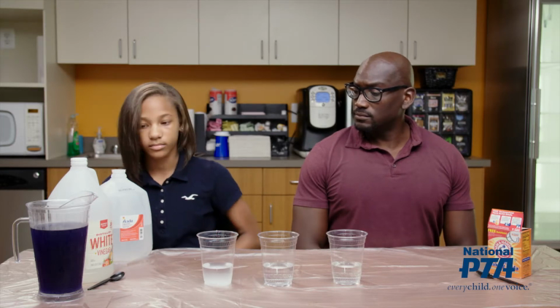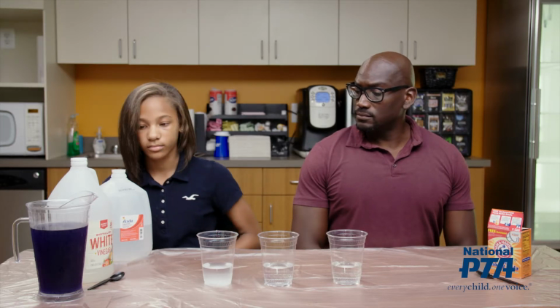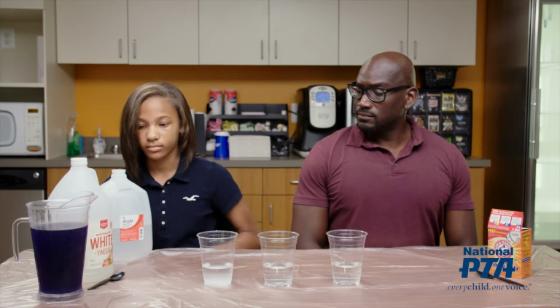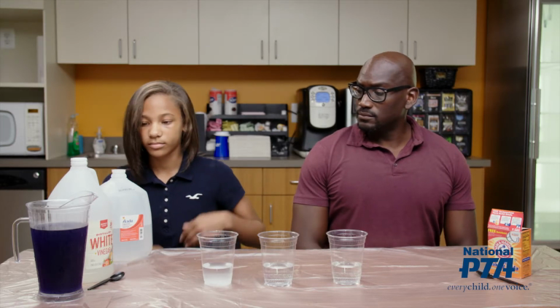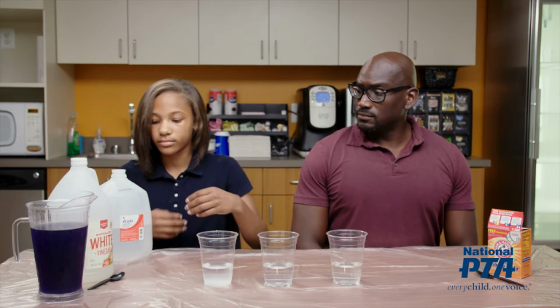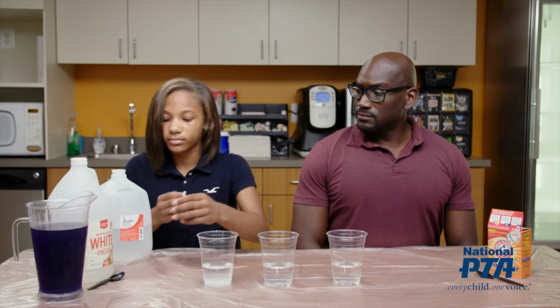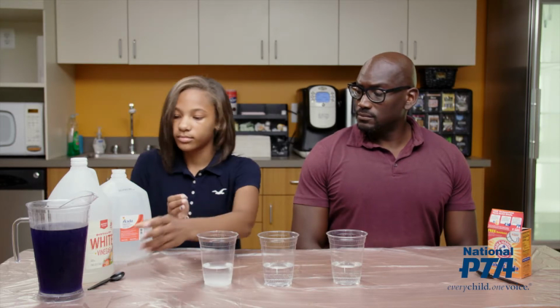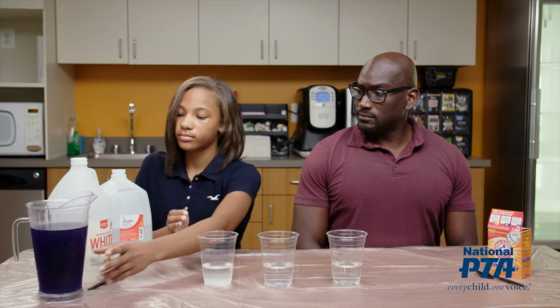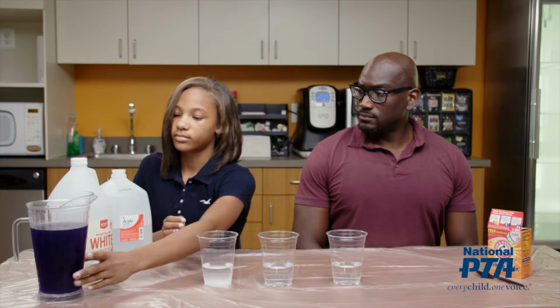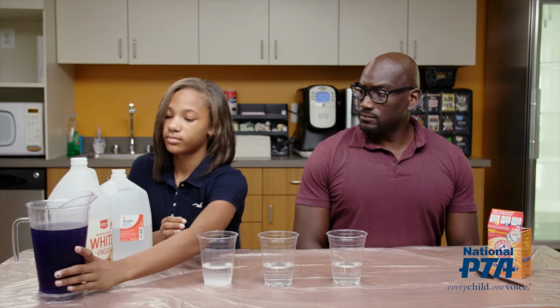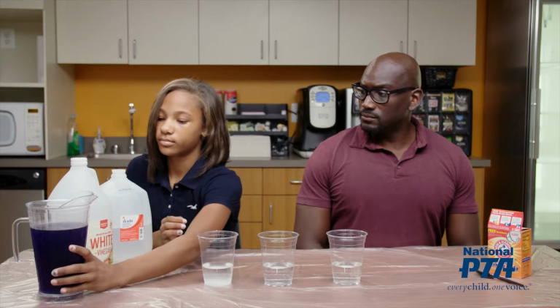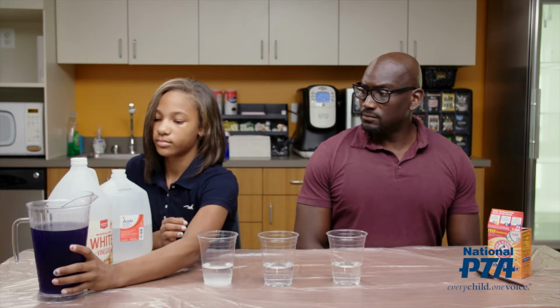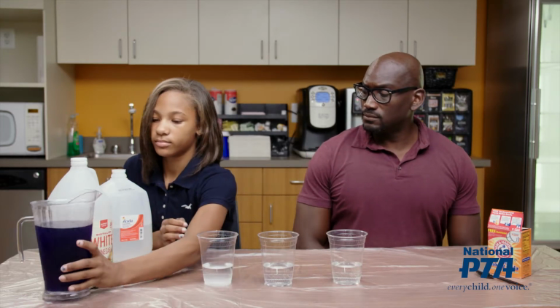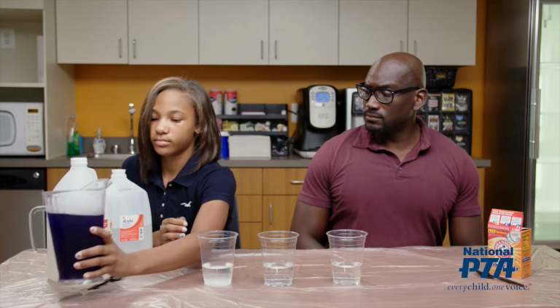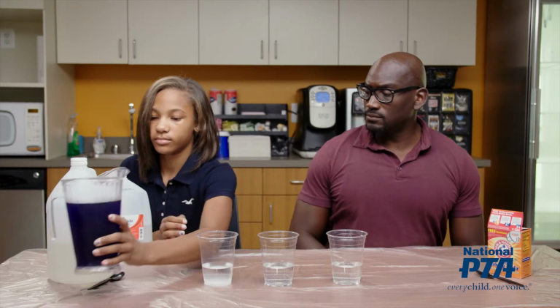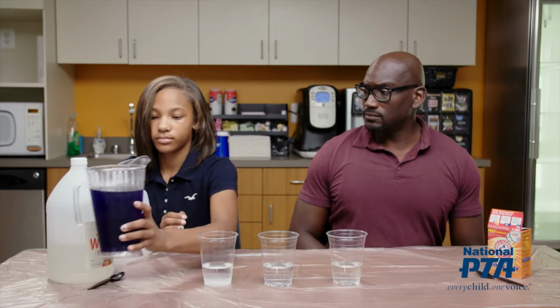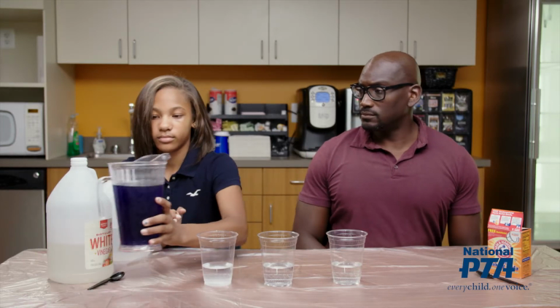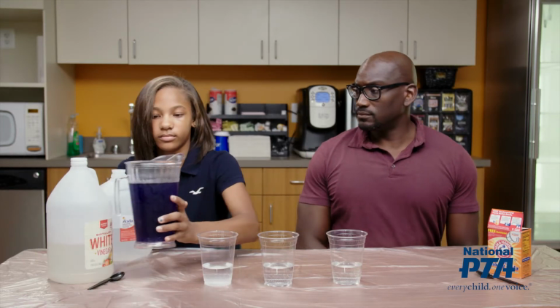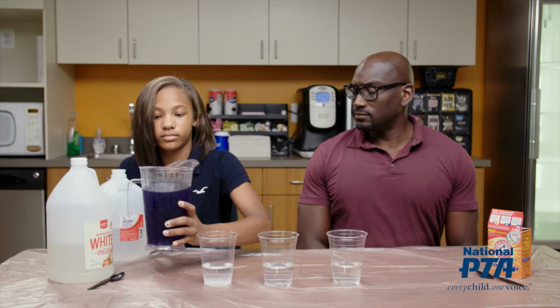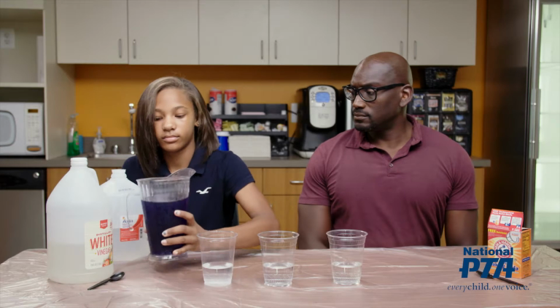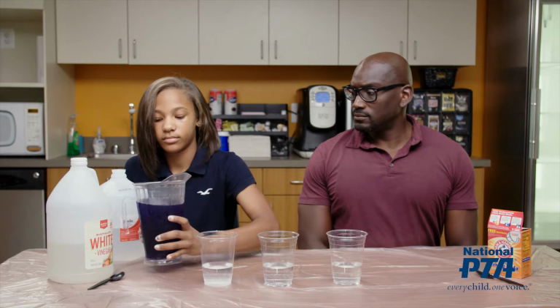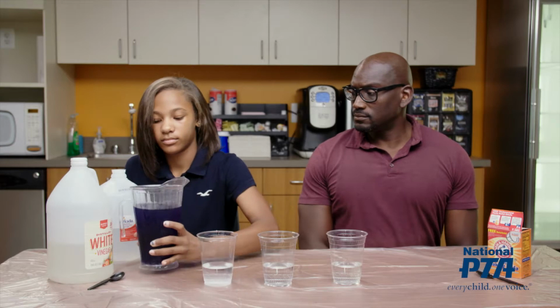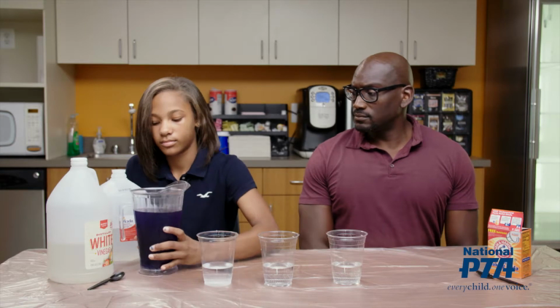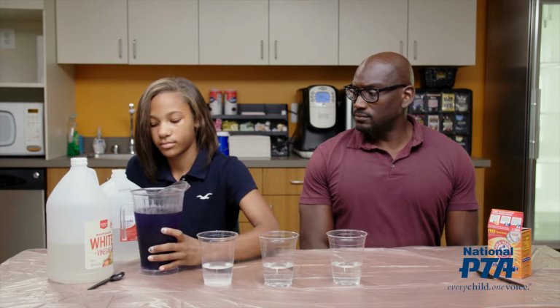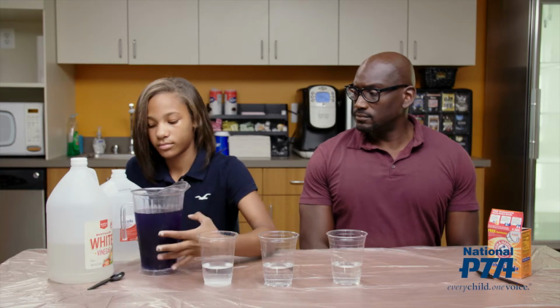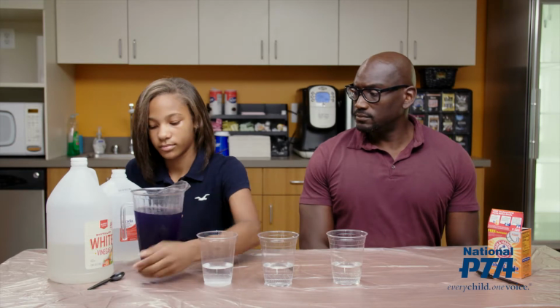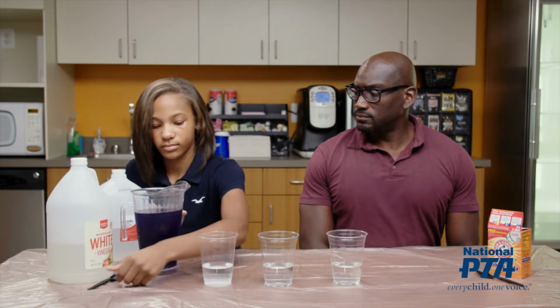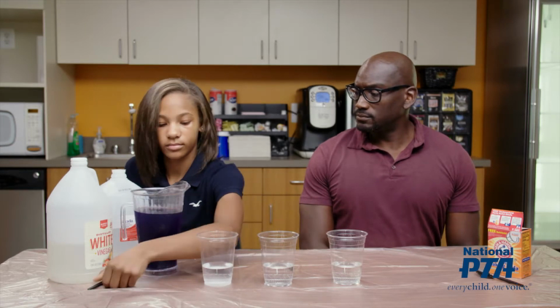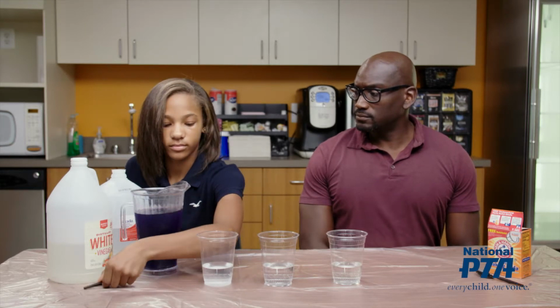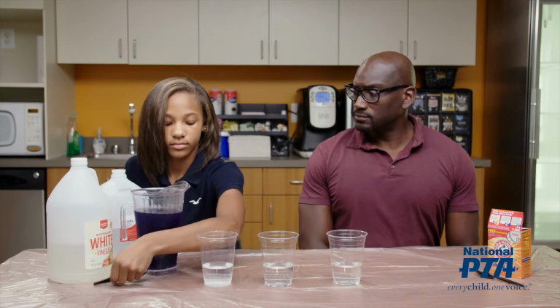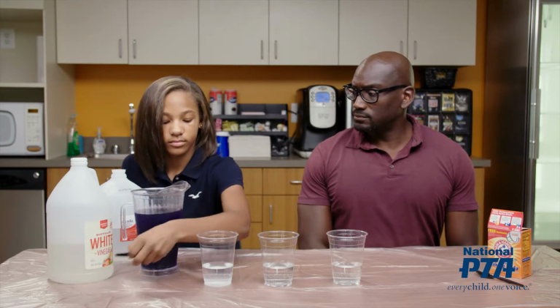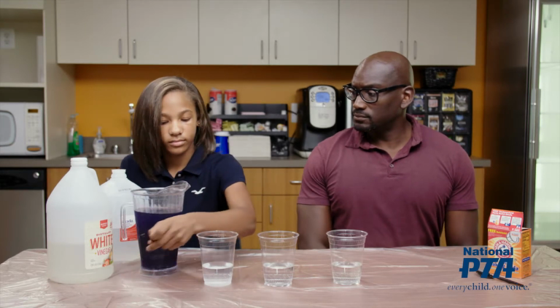Next, ask the student to add five or six teaspoons of the cabbage juice to each of the three cups.